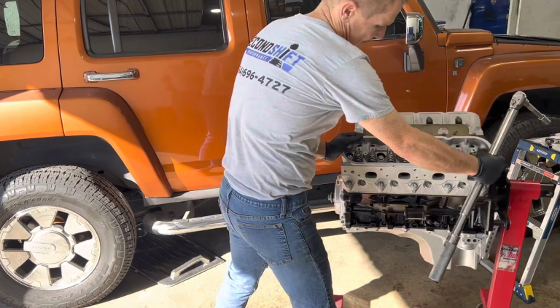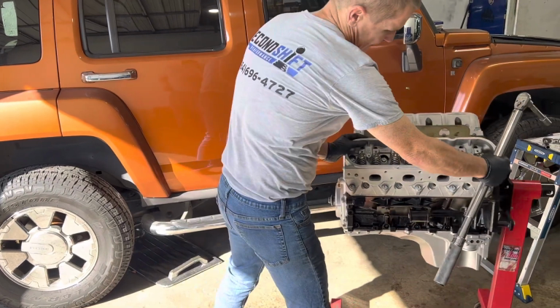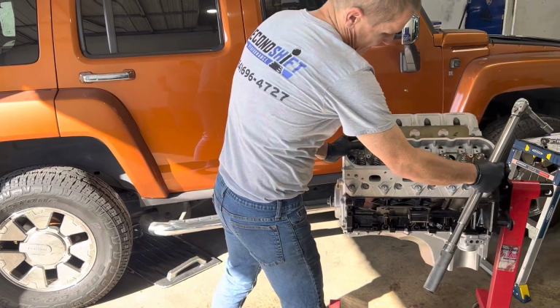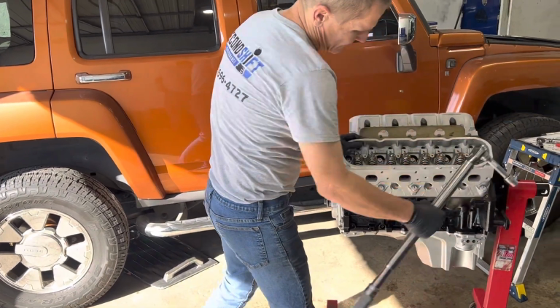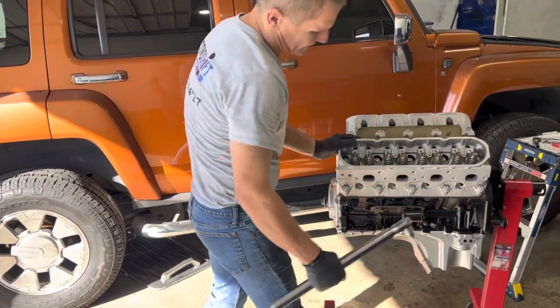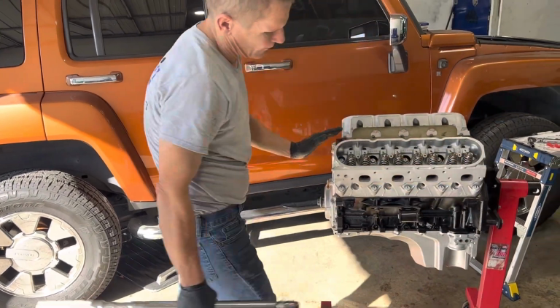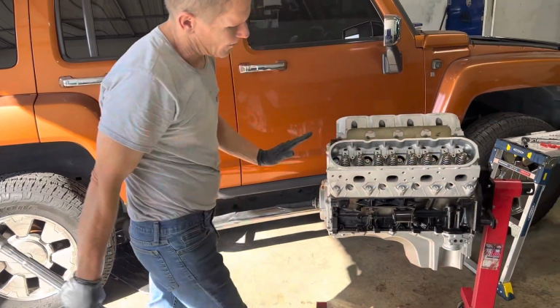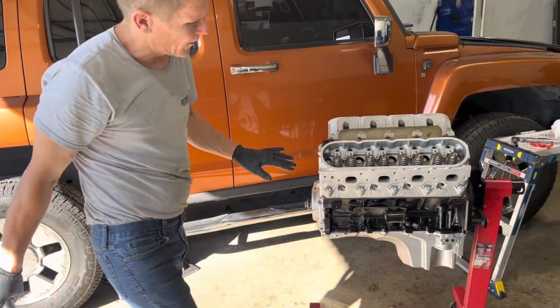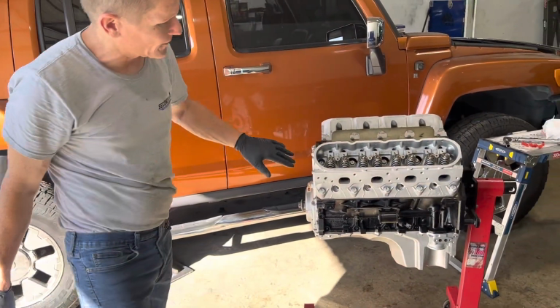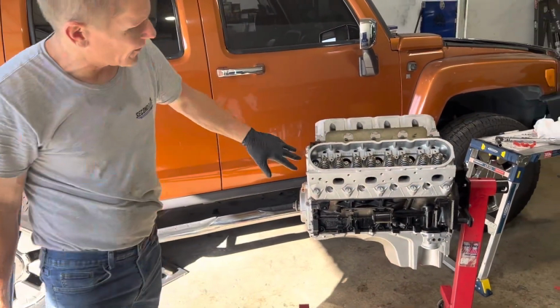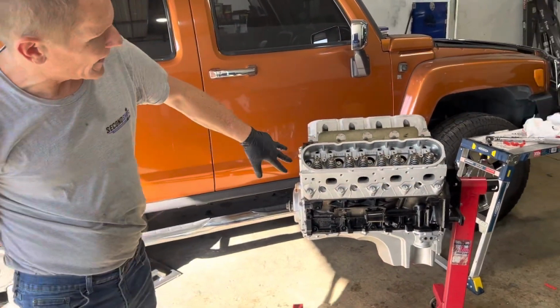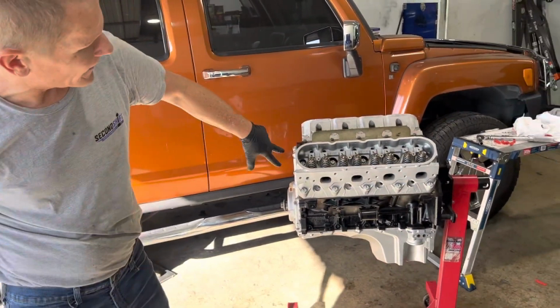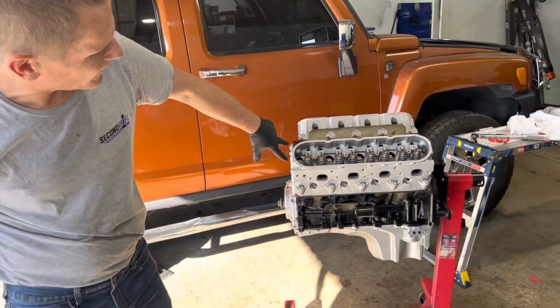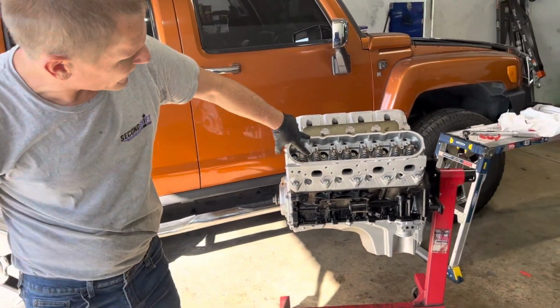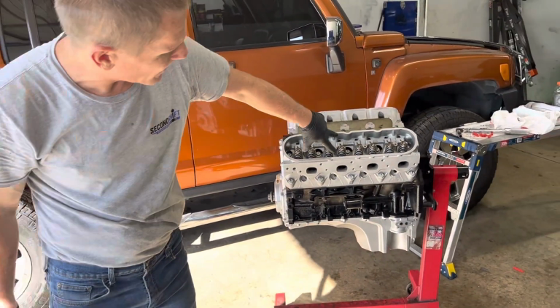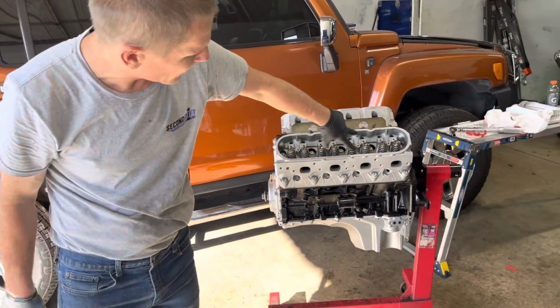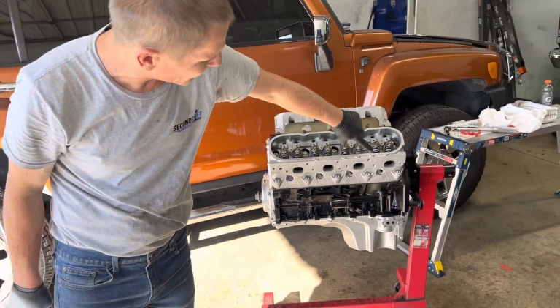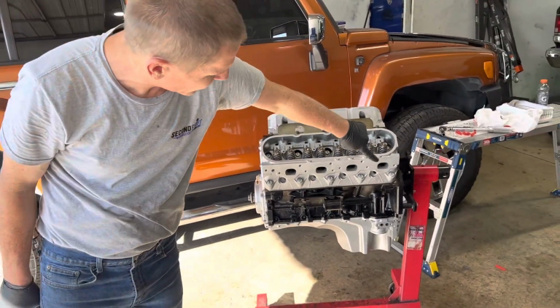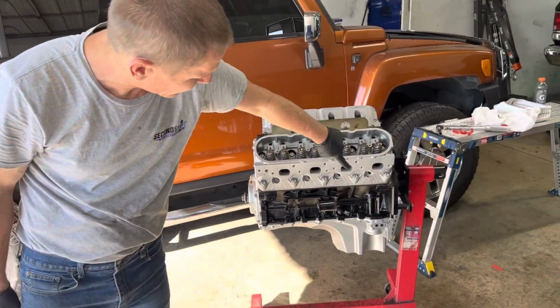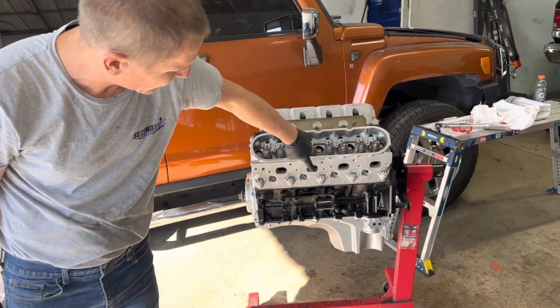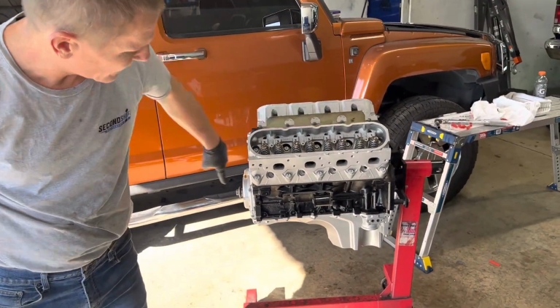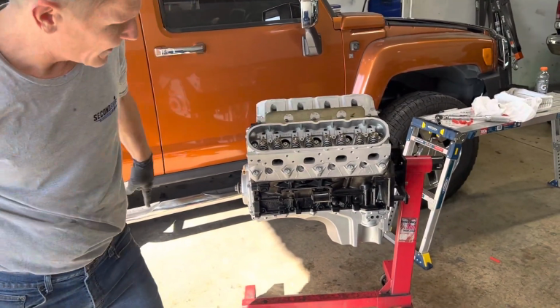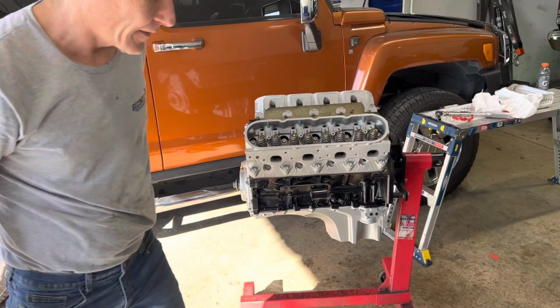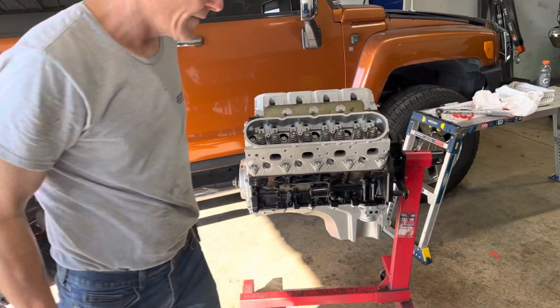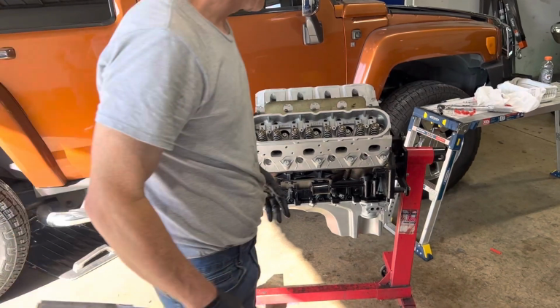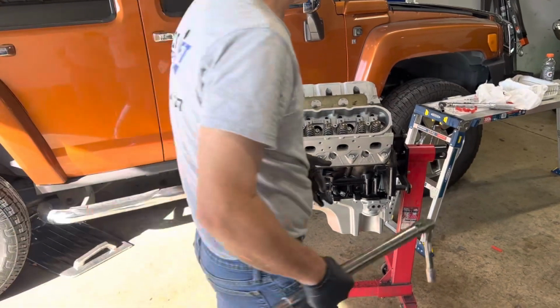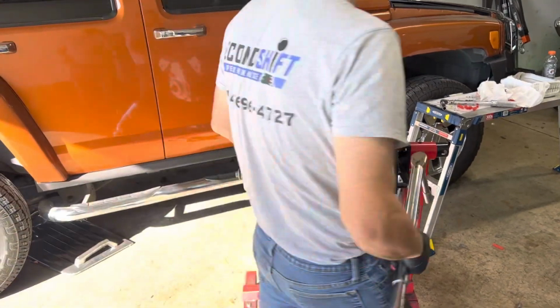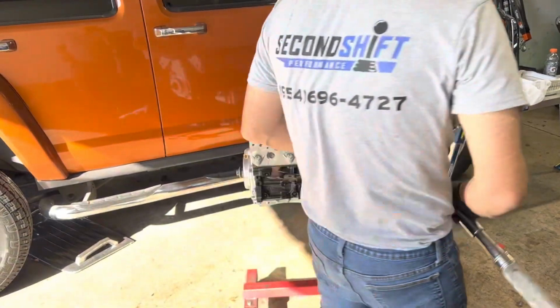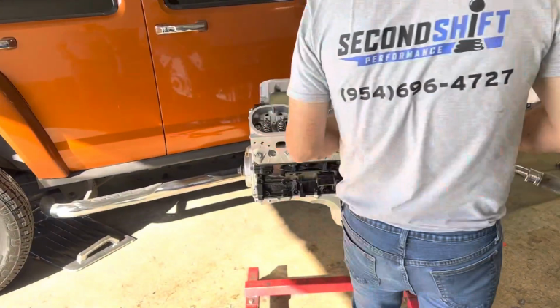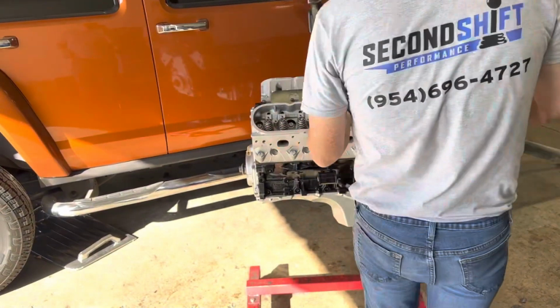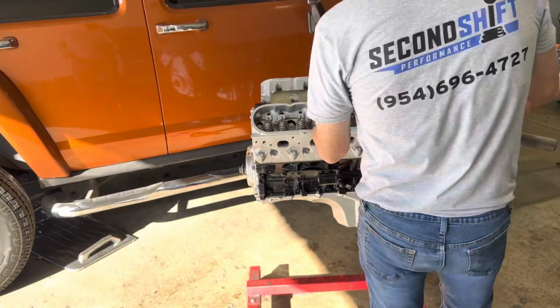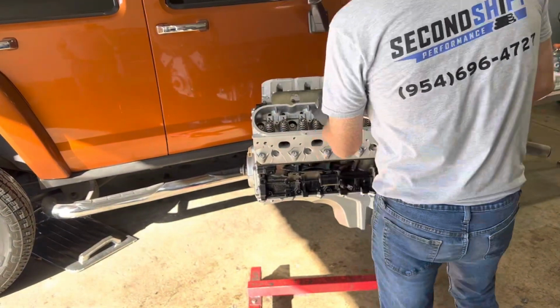You can see where all my marks are on the heads, on my bolts. Okay.